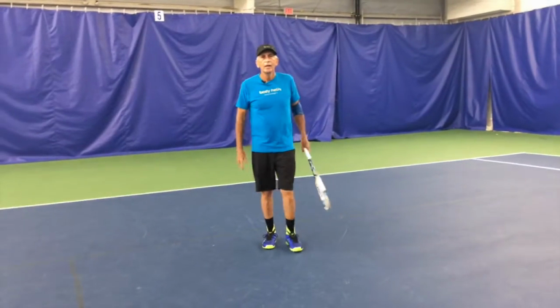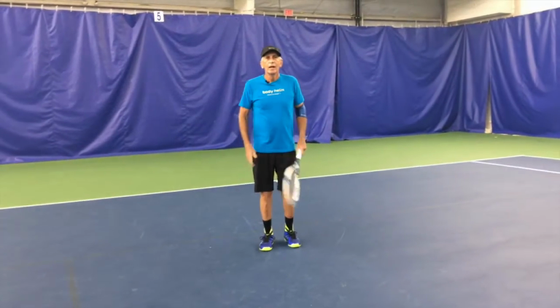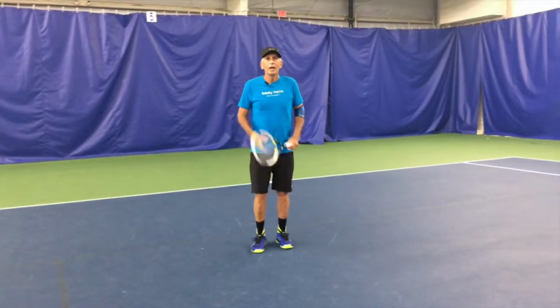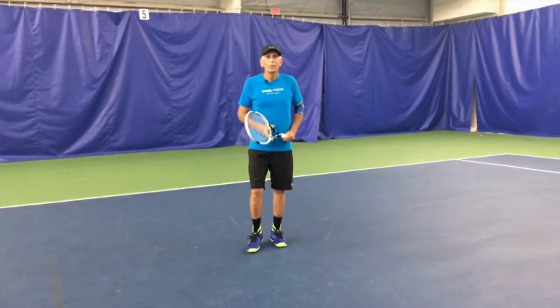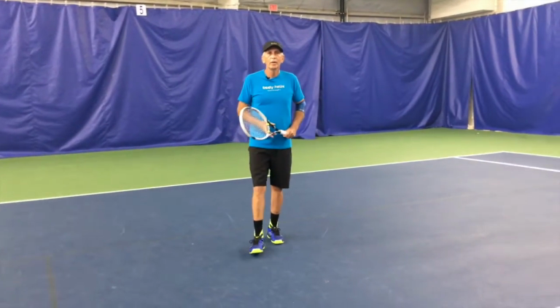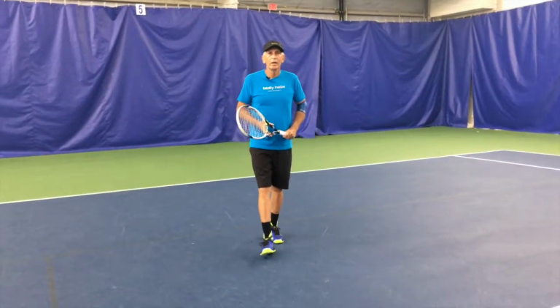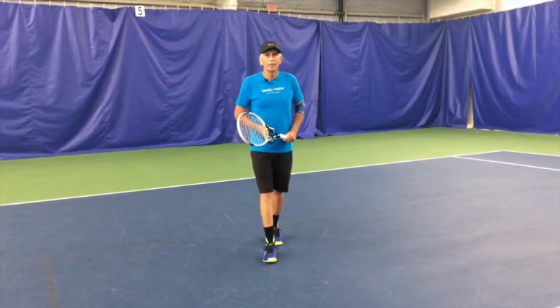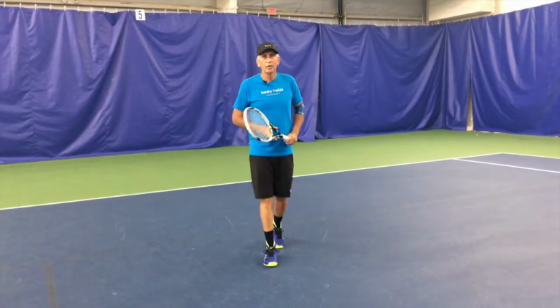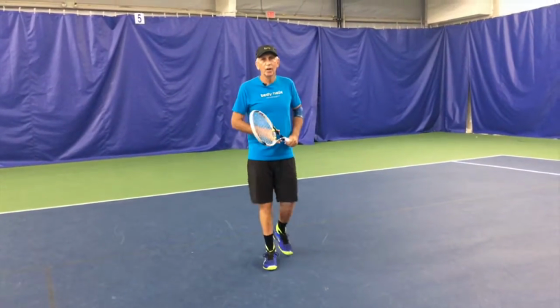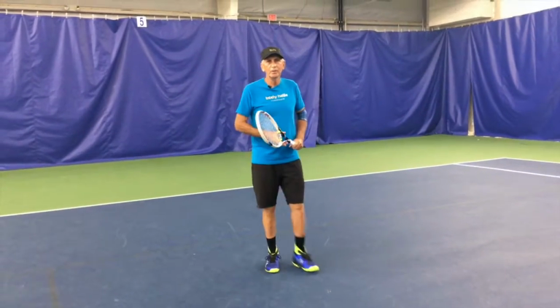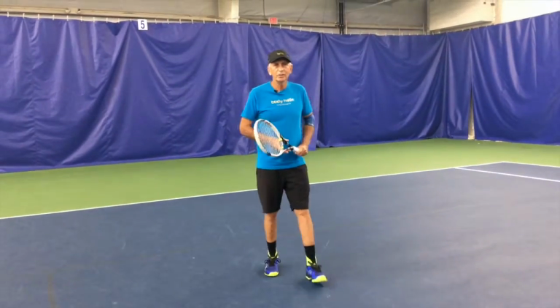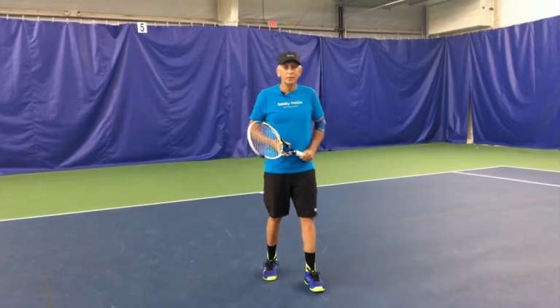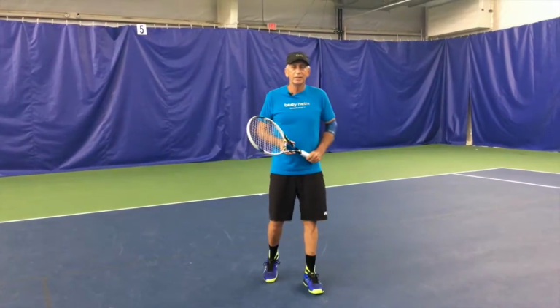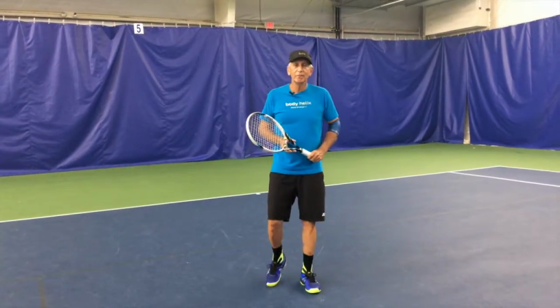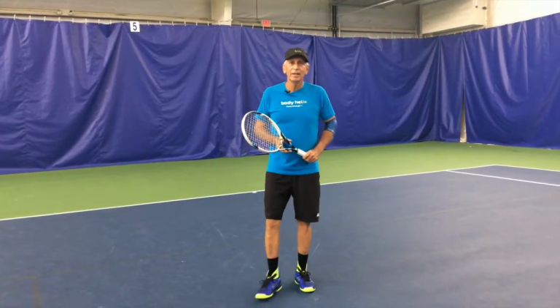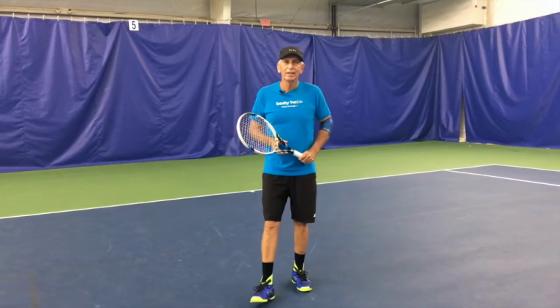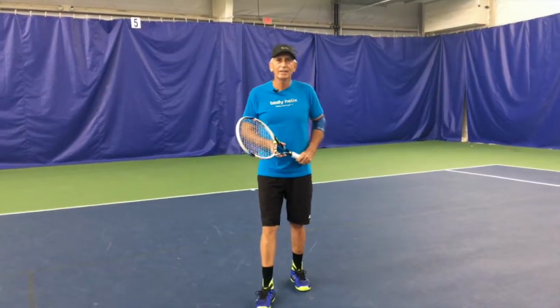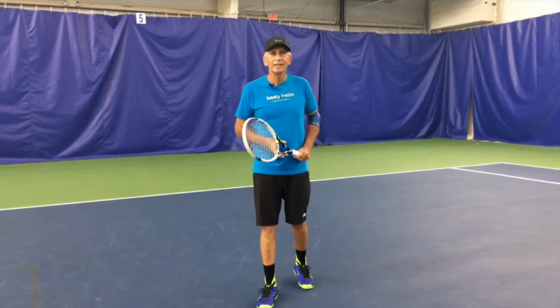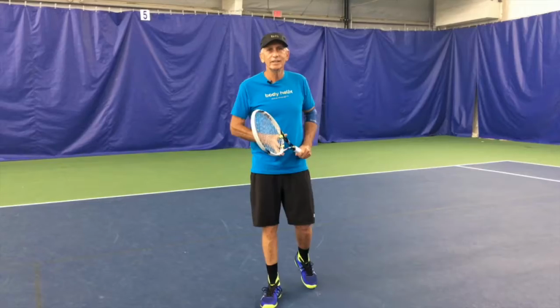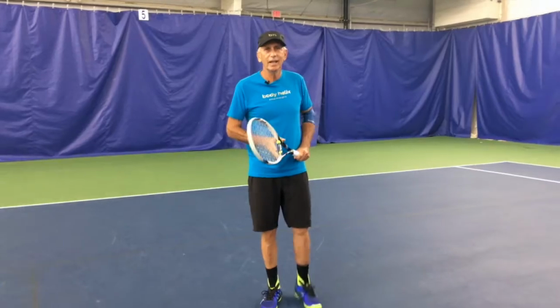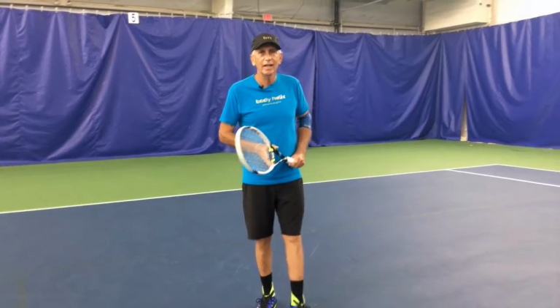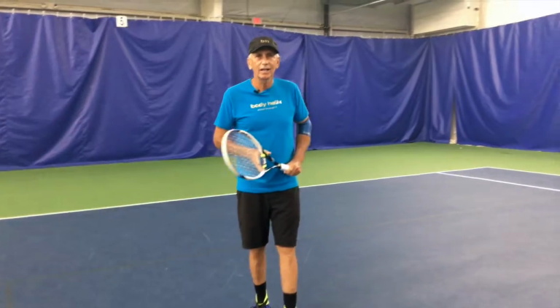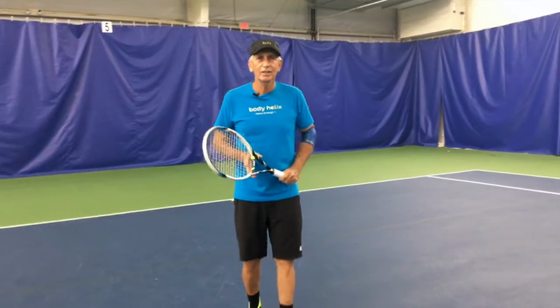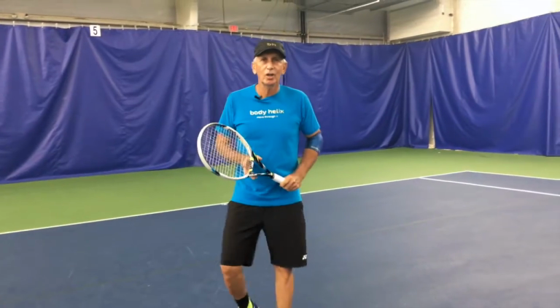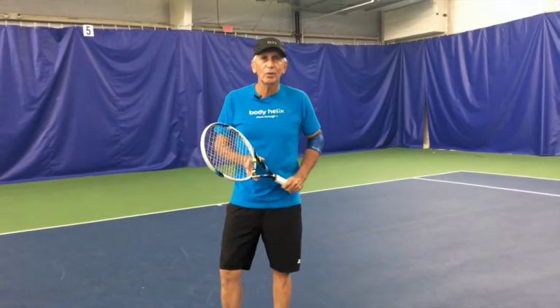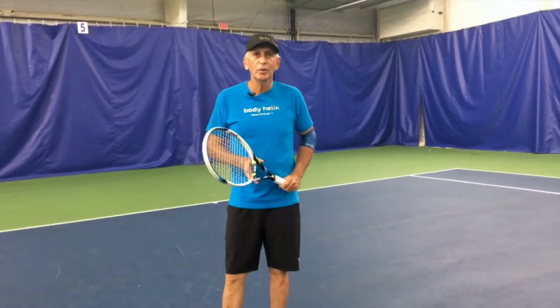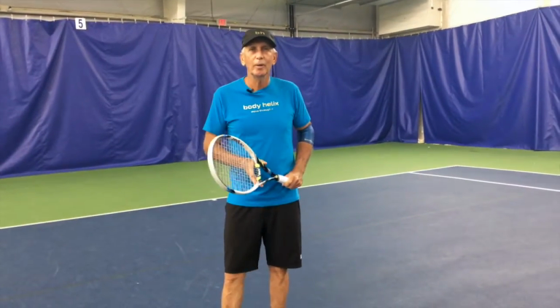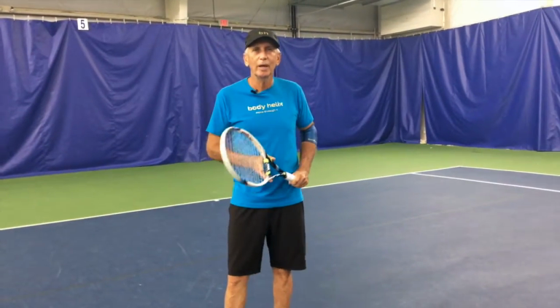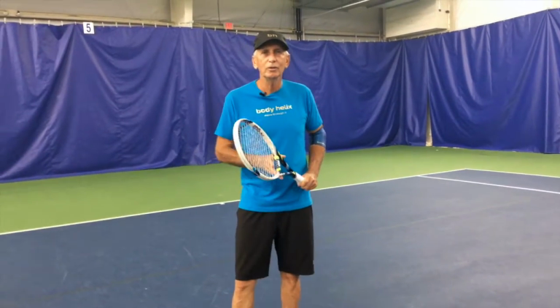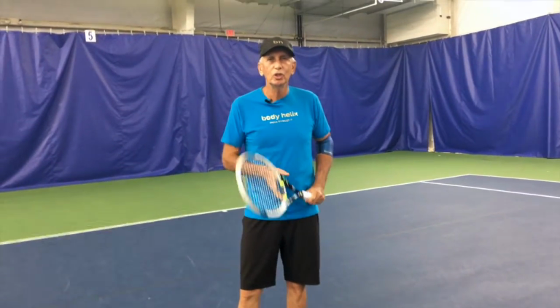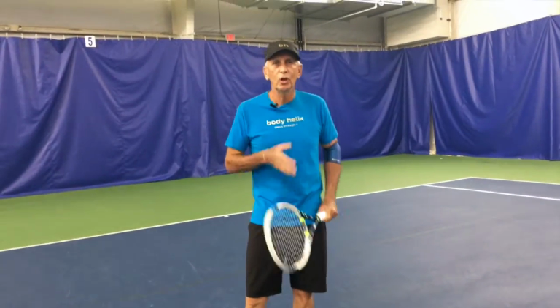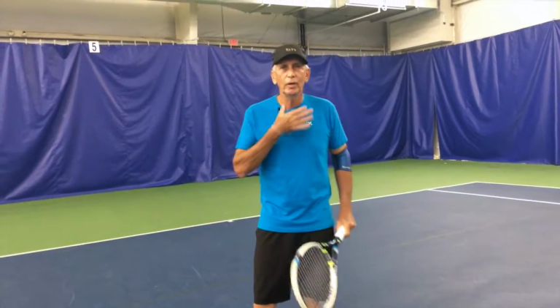Hi everyone, I'm Fred Robinson with Team Body Helix, and today I'd like to talk with you about choking.